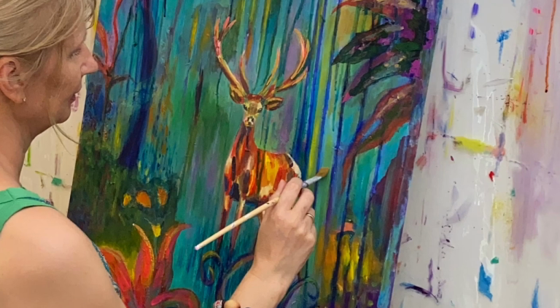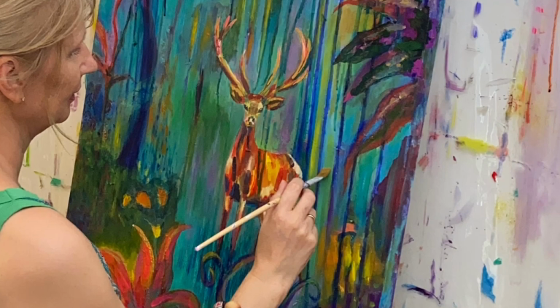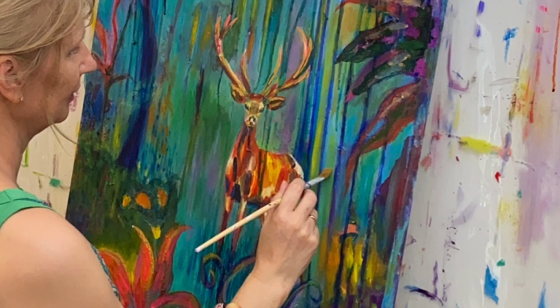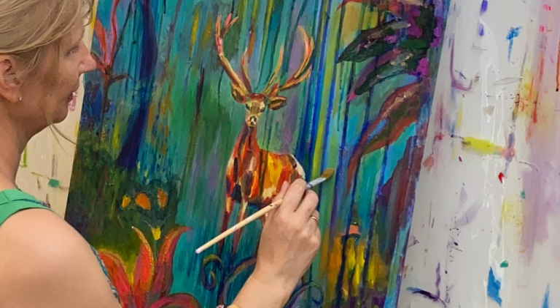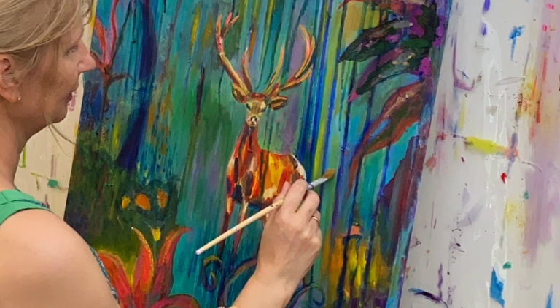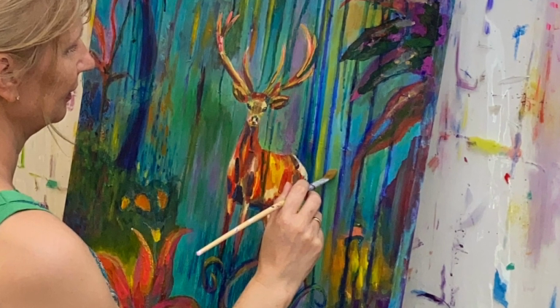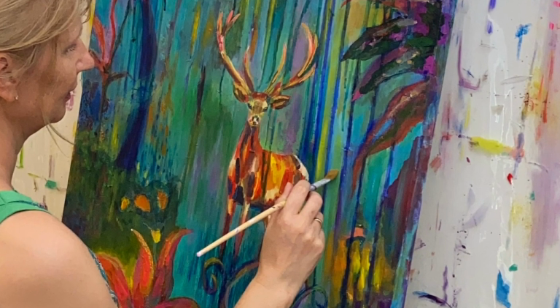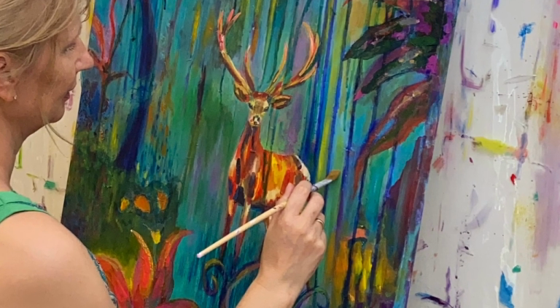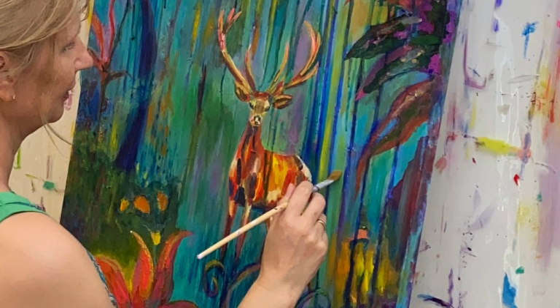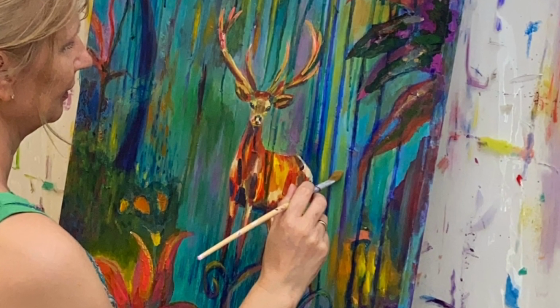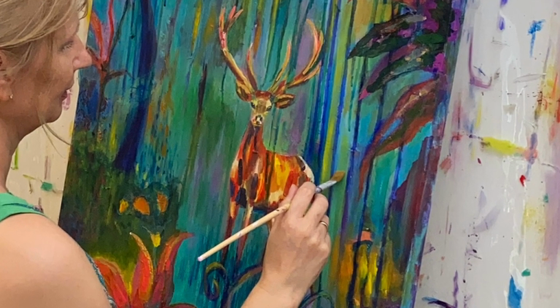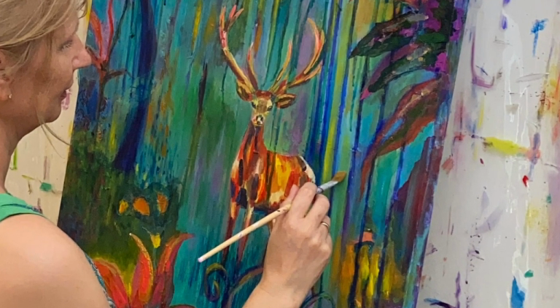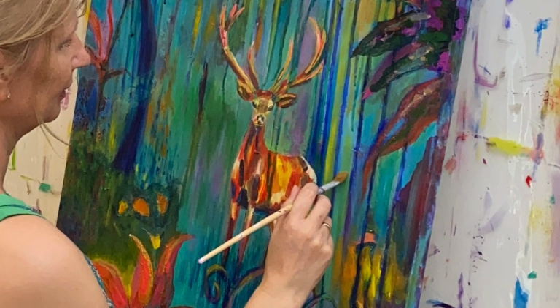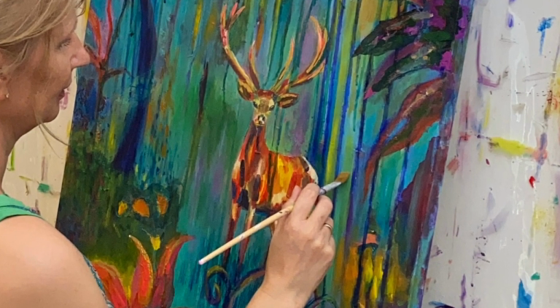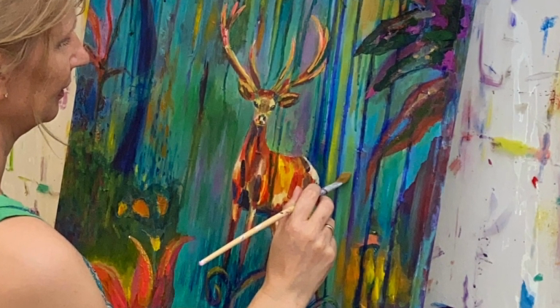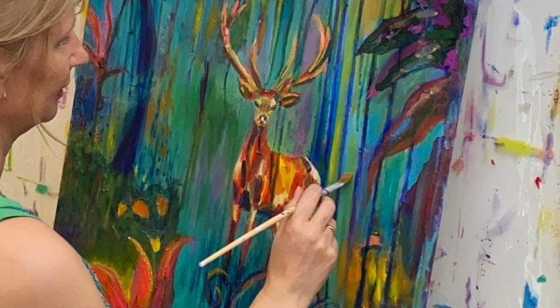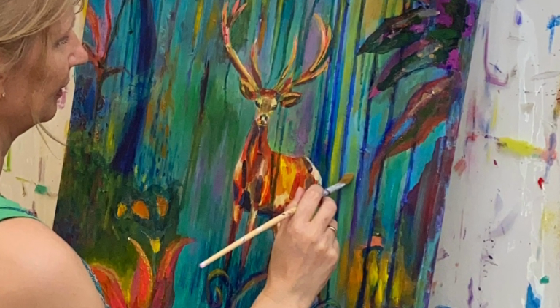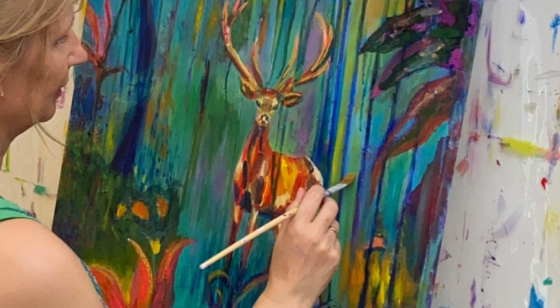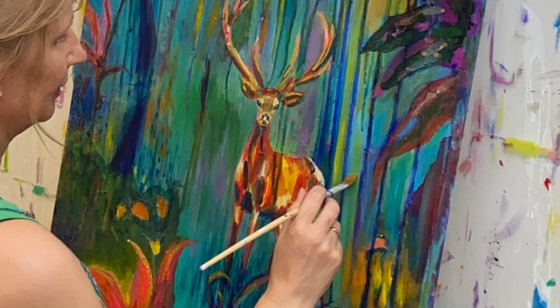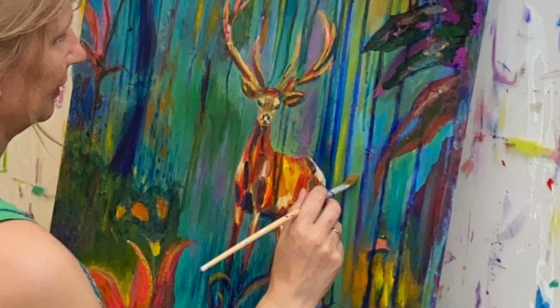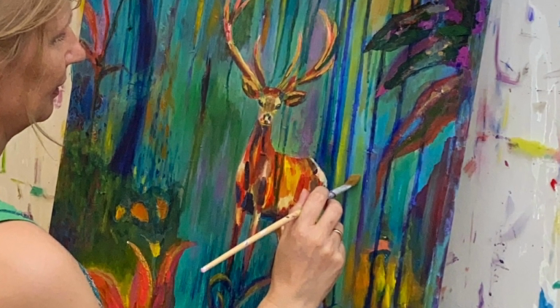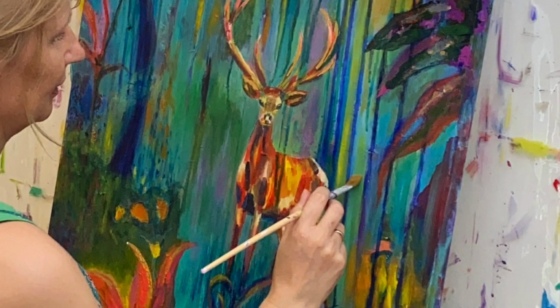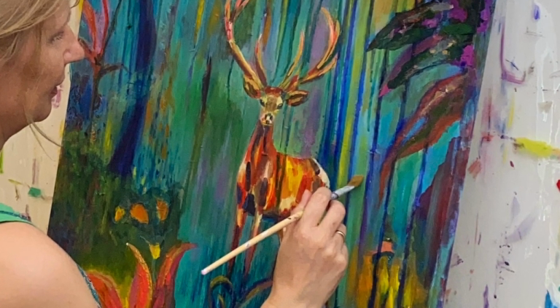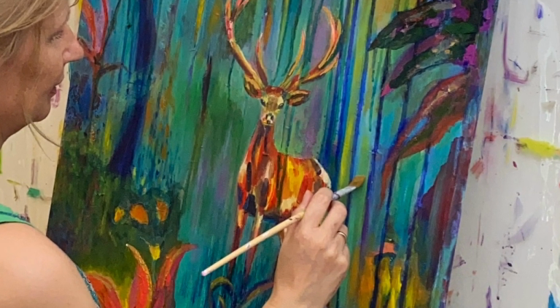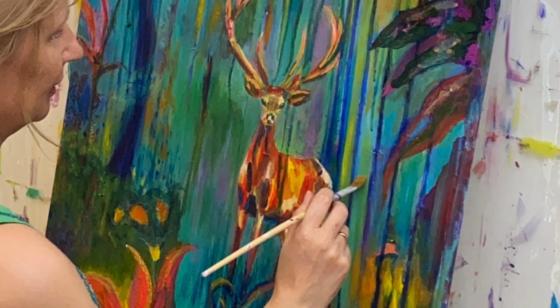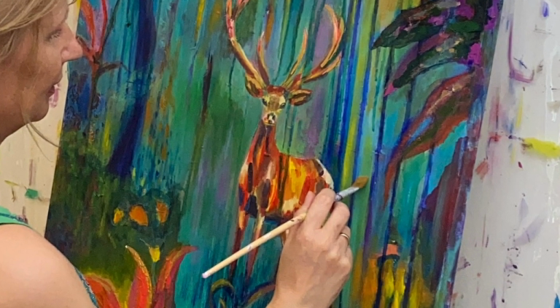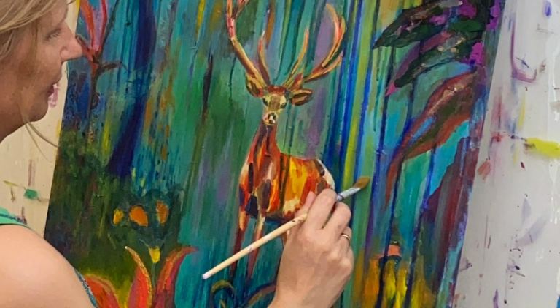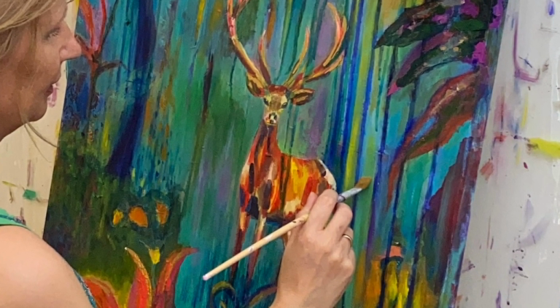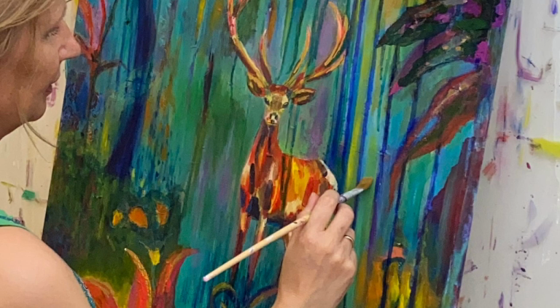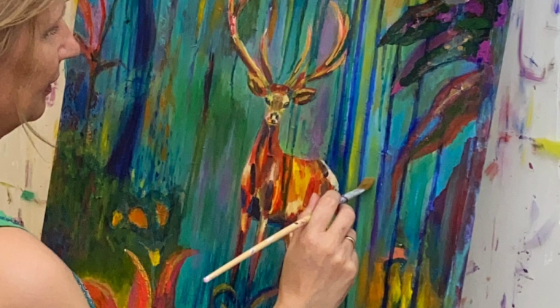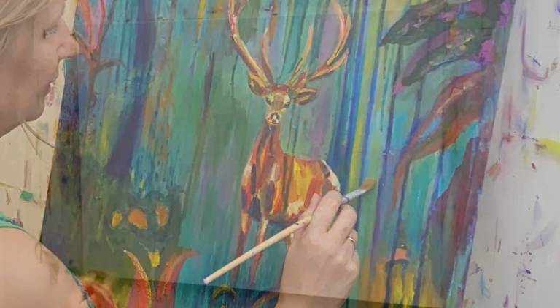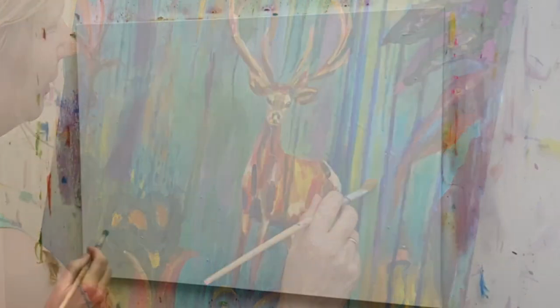Hello everyone, bonjour and welcome here. Today I am going to be painting this stag.